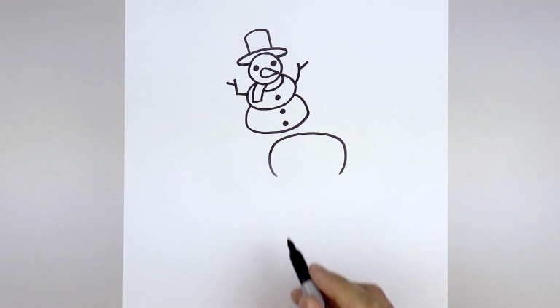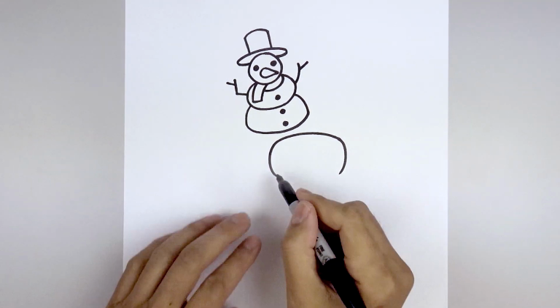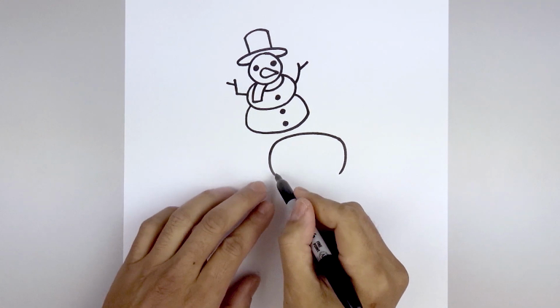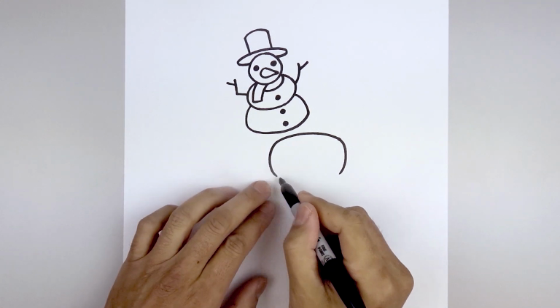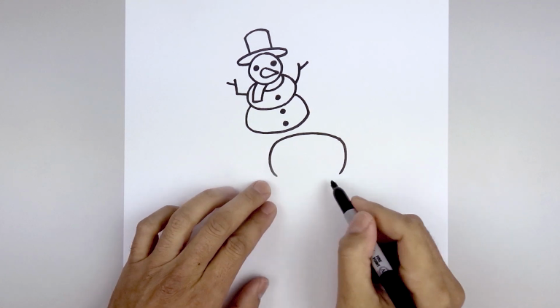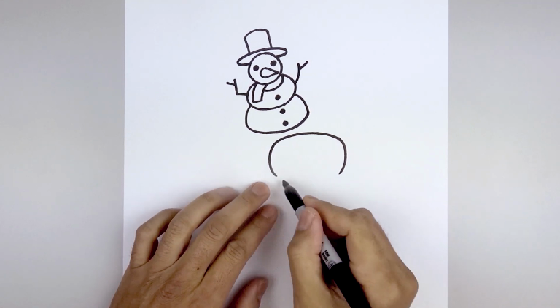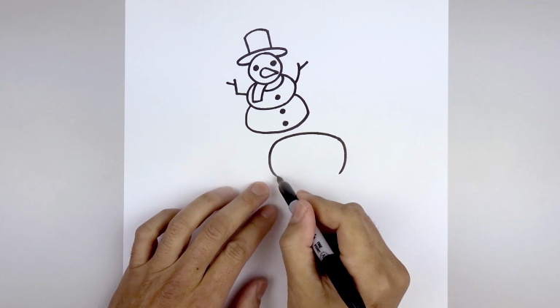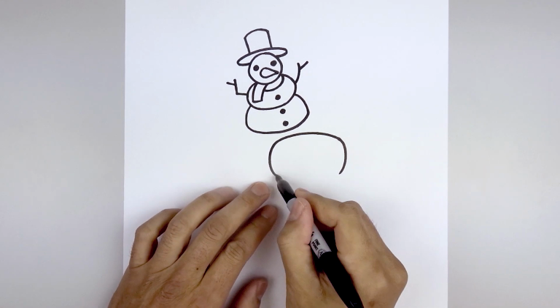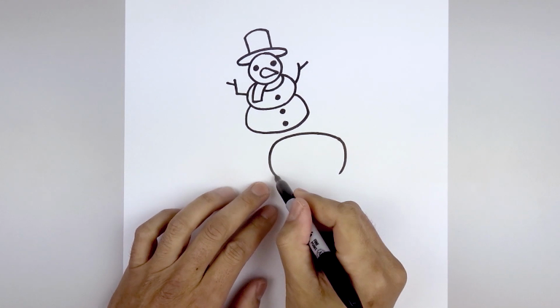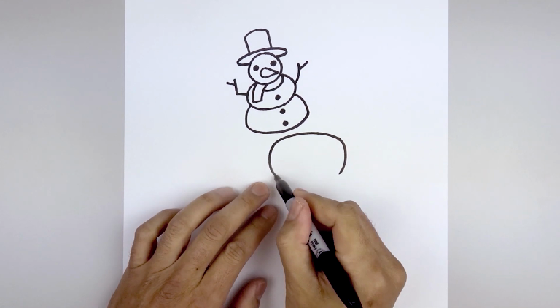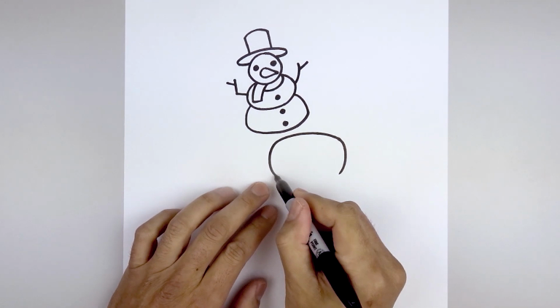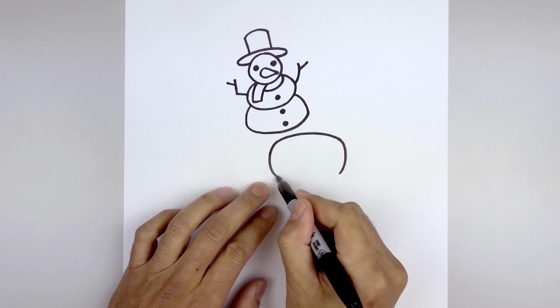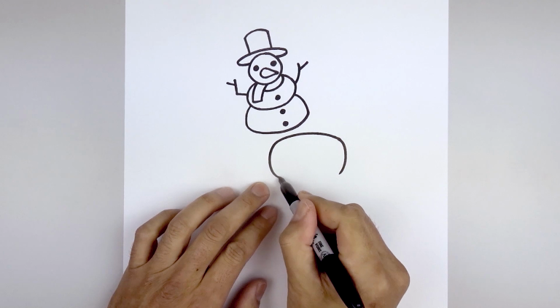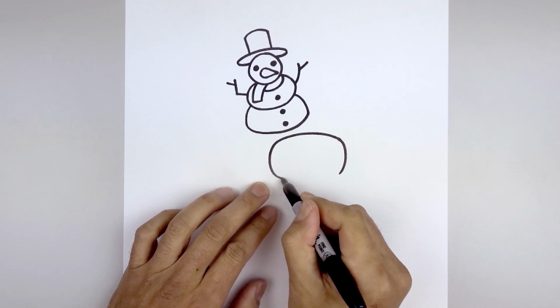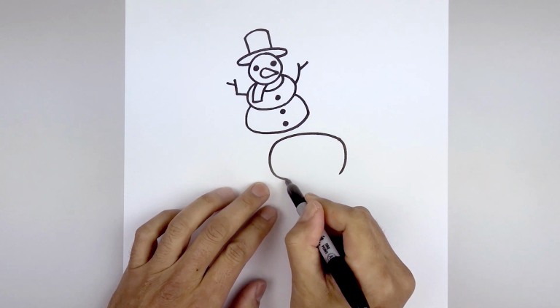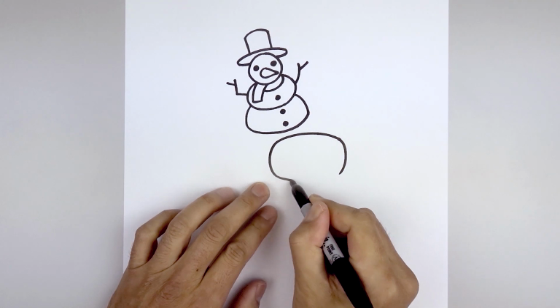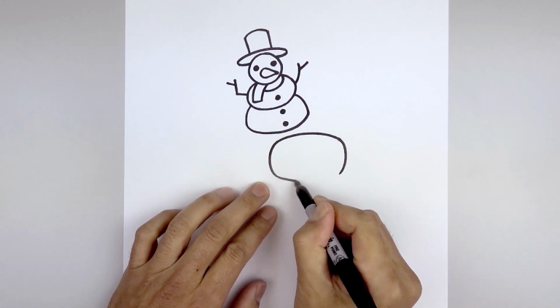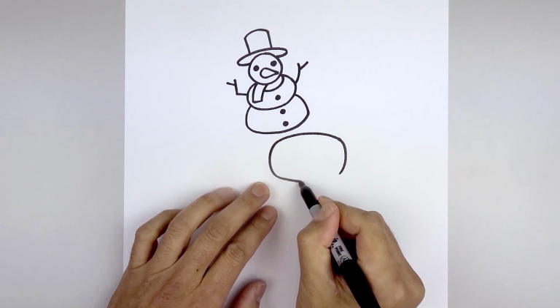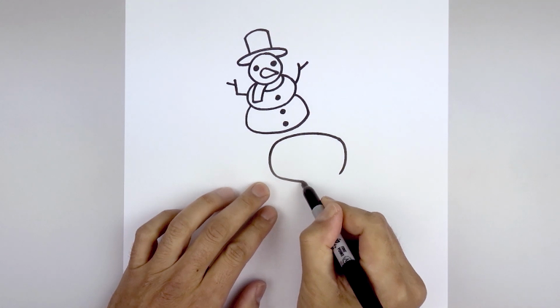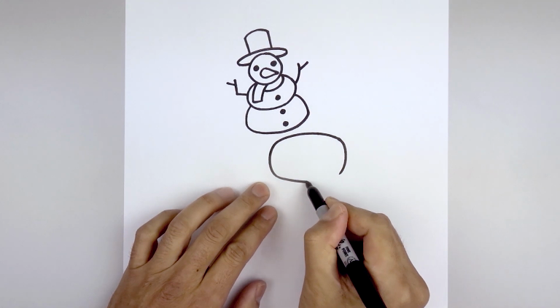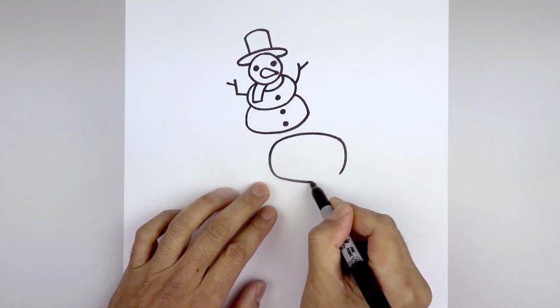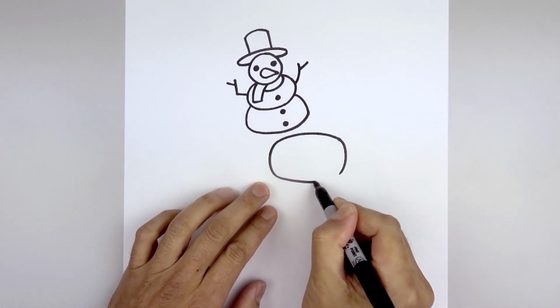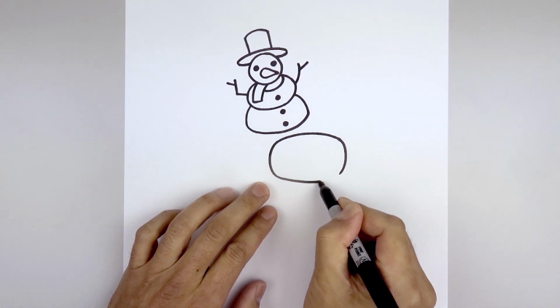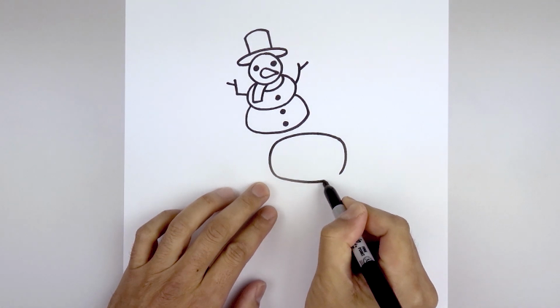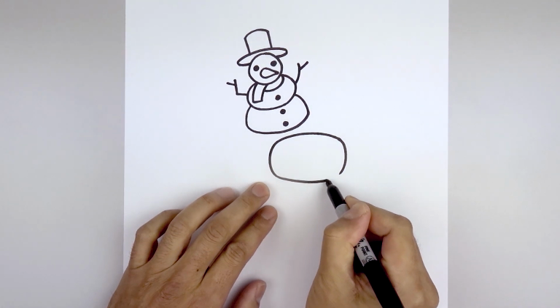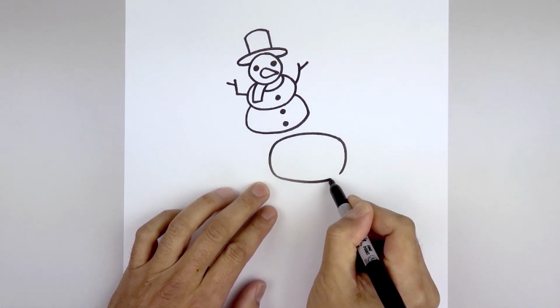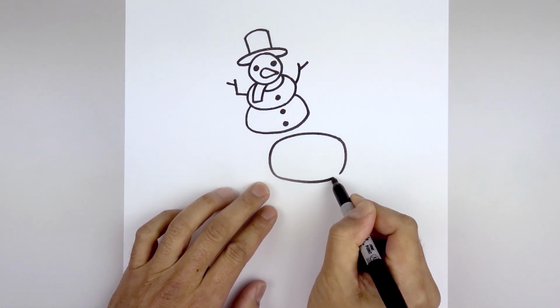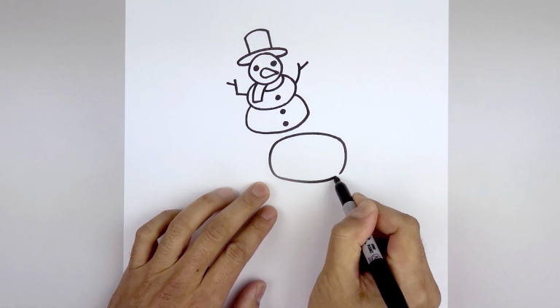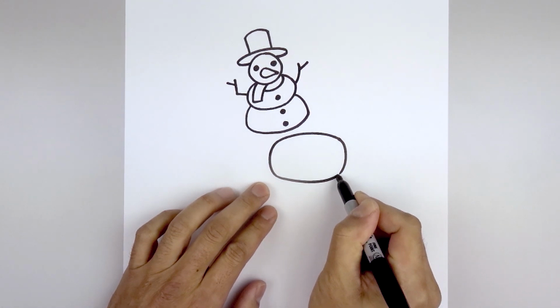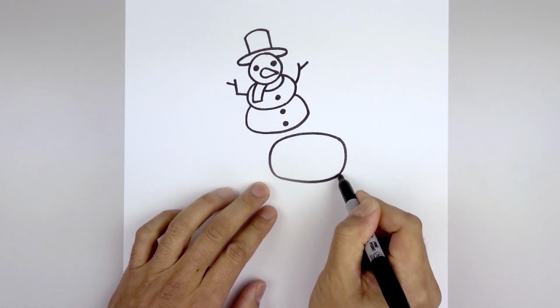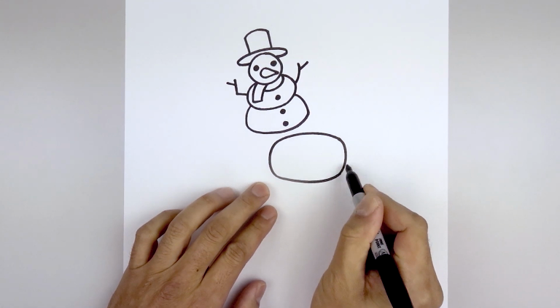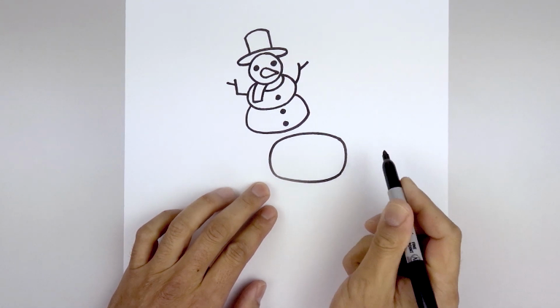And then we'll close off the bottom, going down the middle and then bending that up.